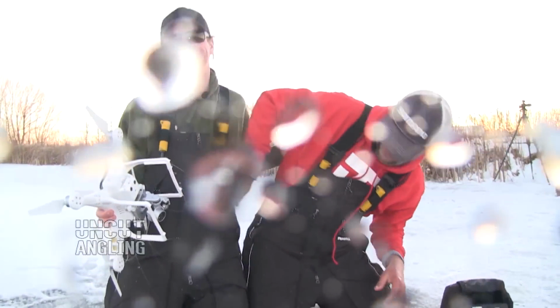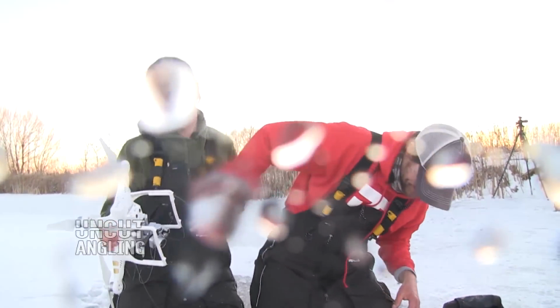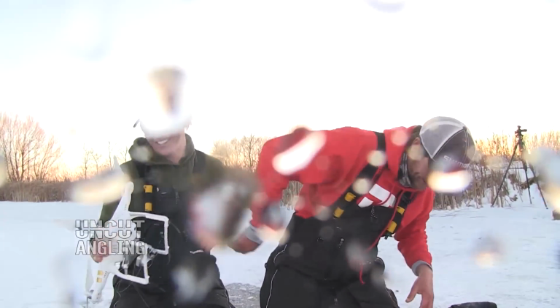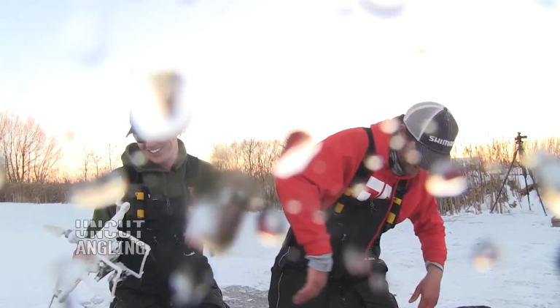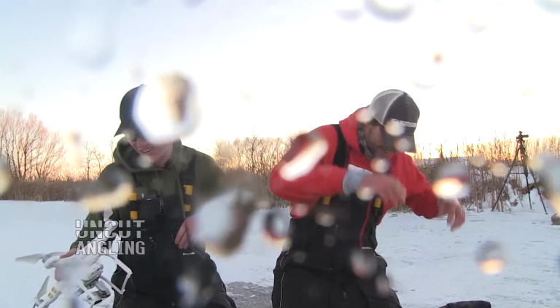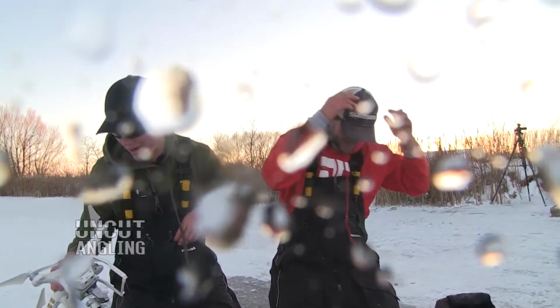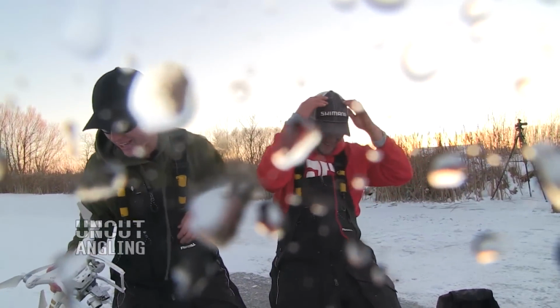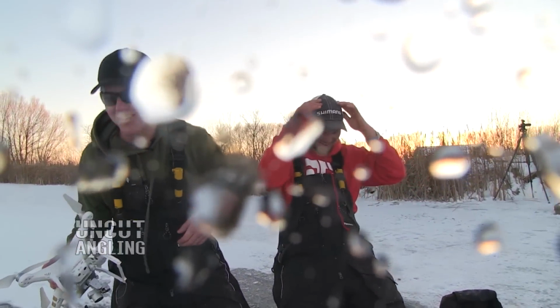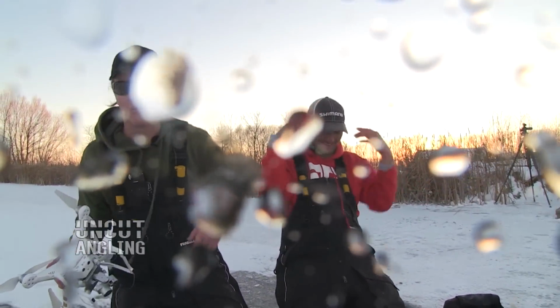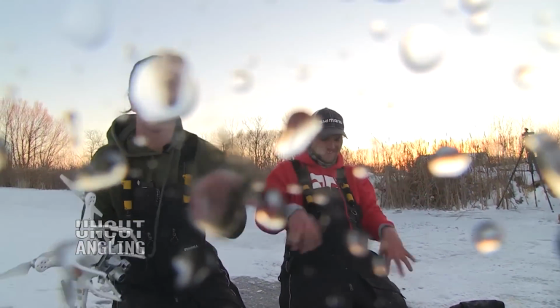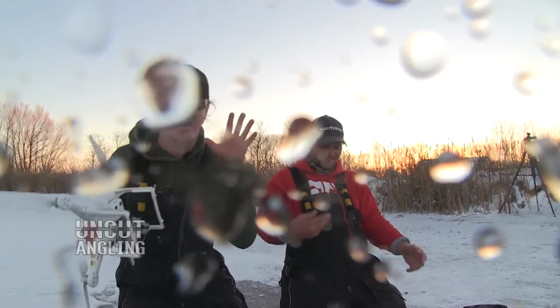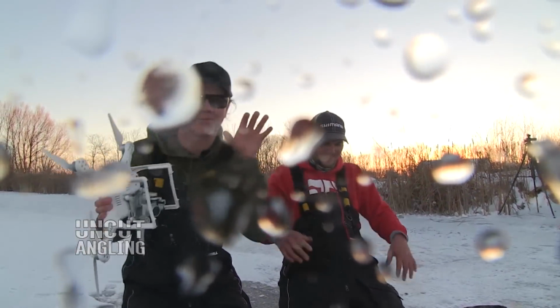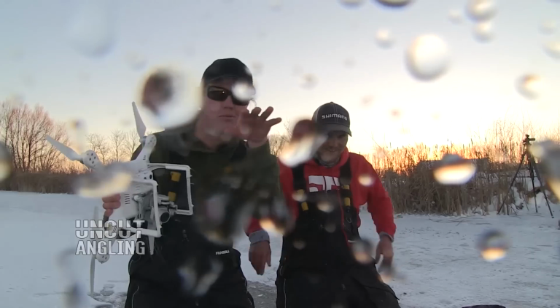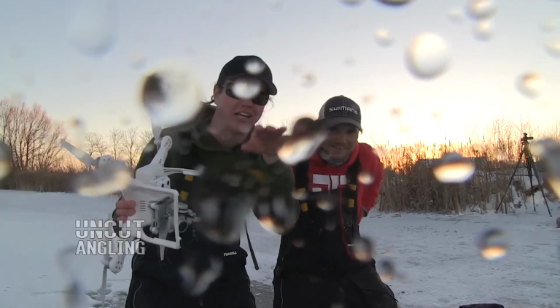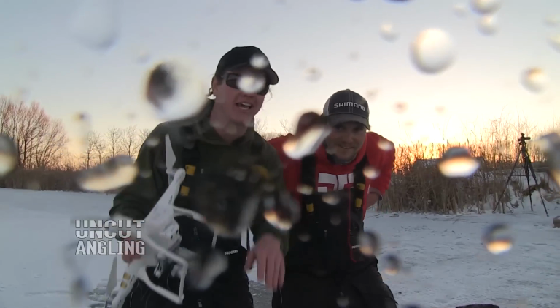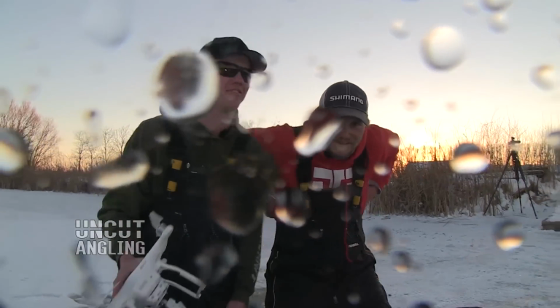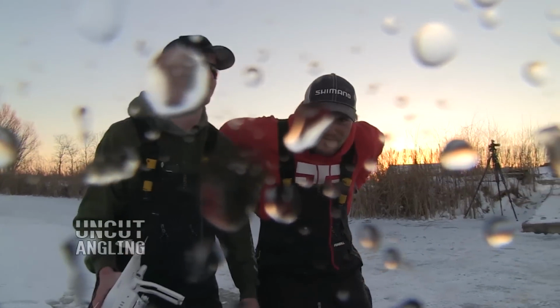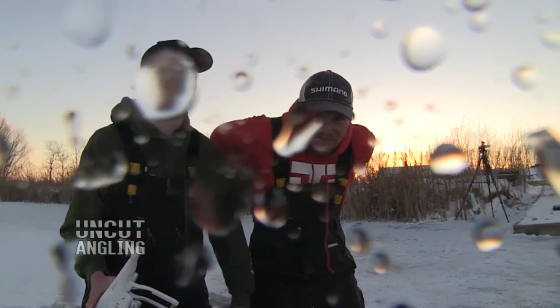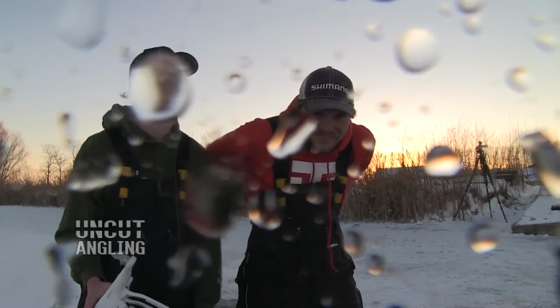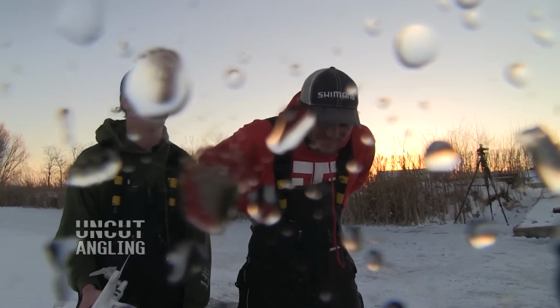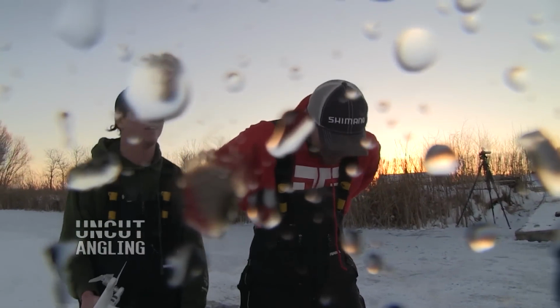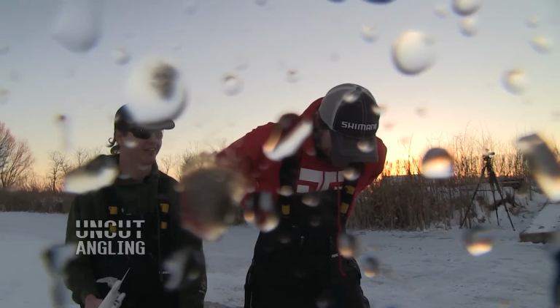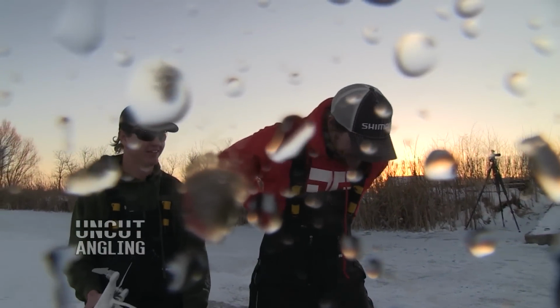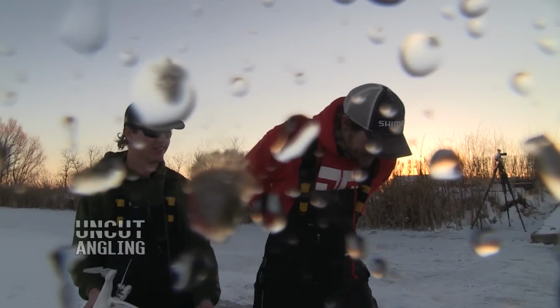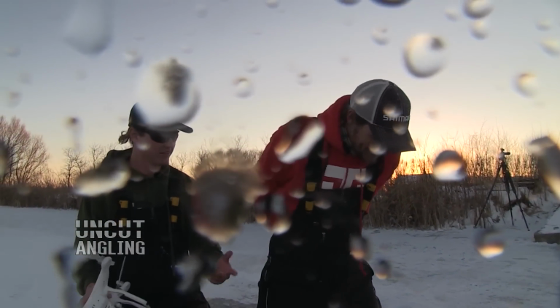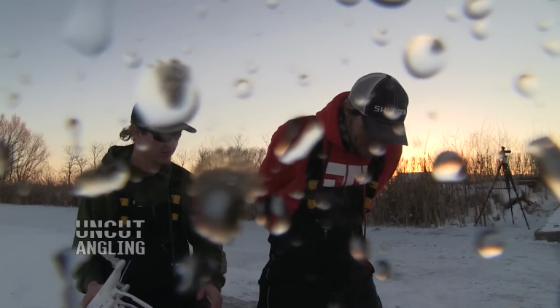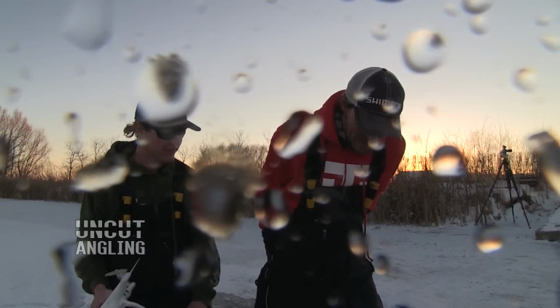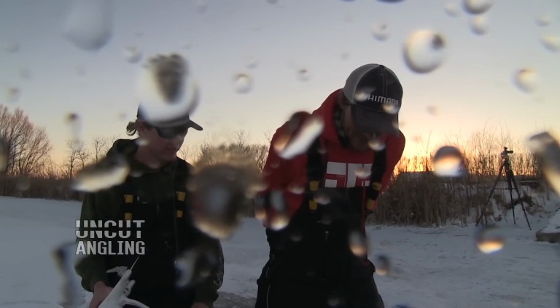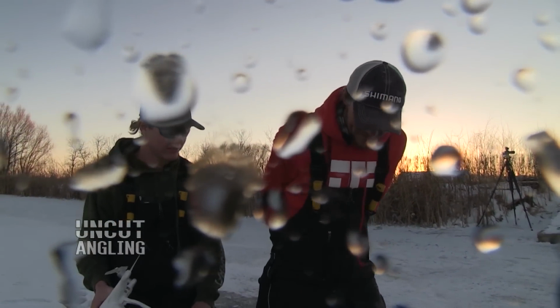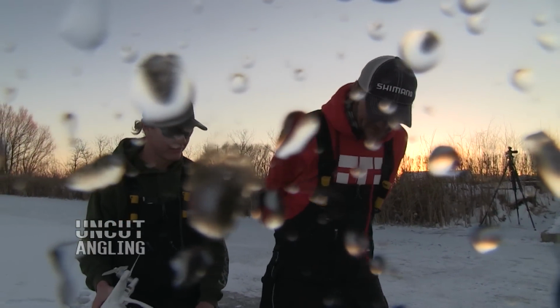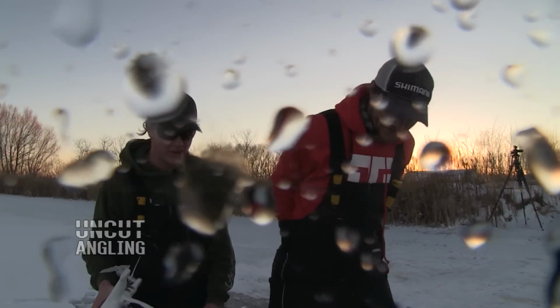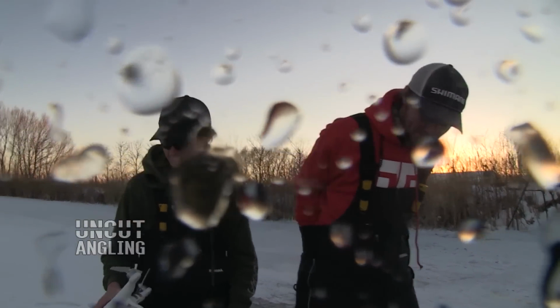Unreal. People have been asking when I'm going to catch a fish on the drone — and it's been done. Finally.